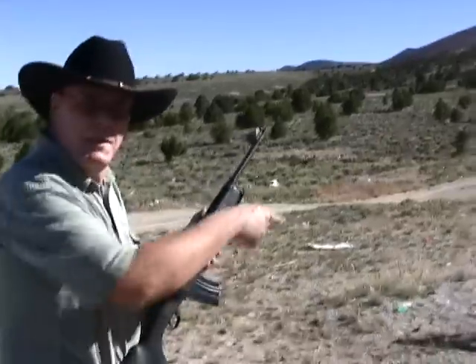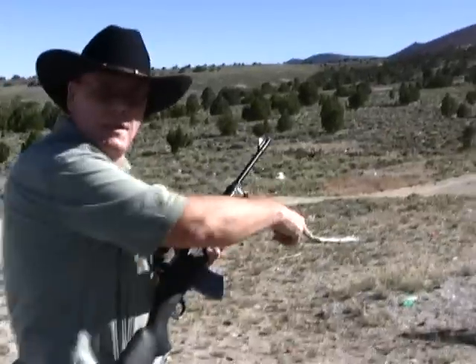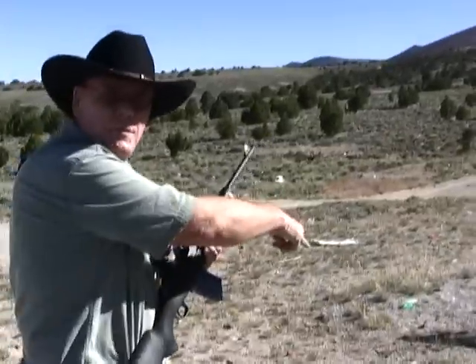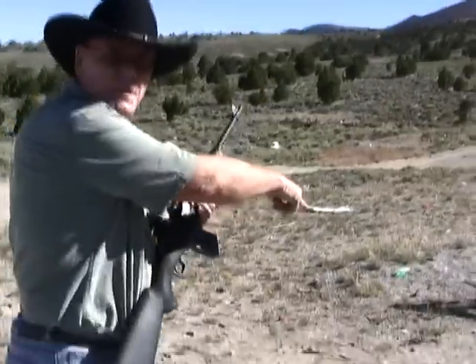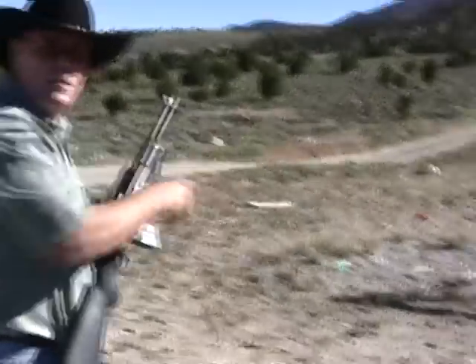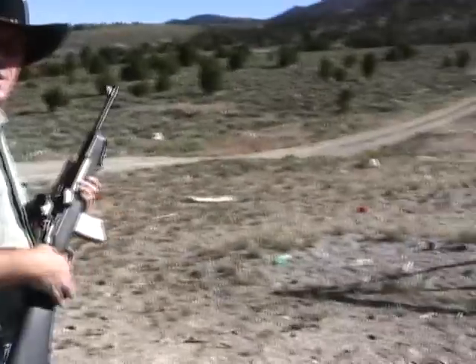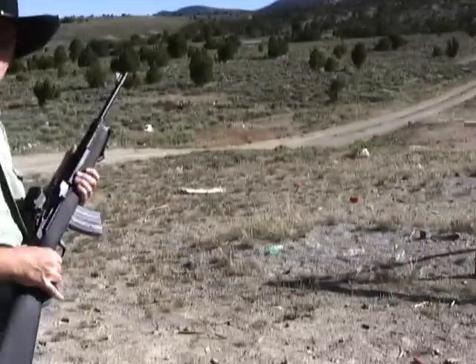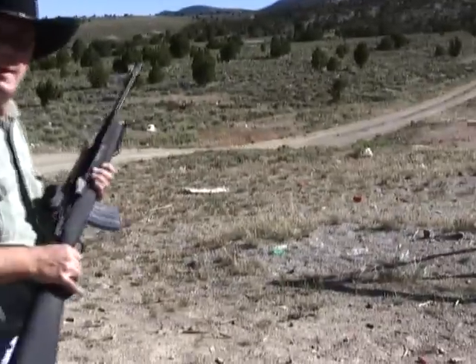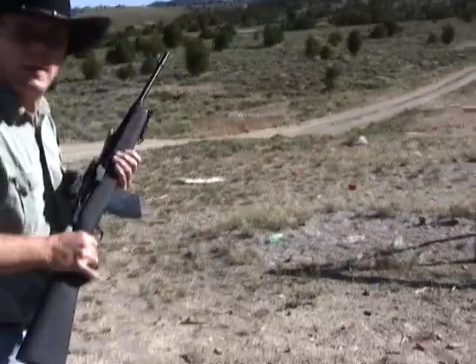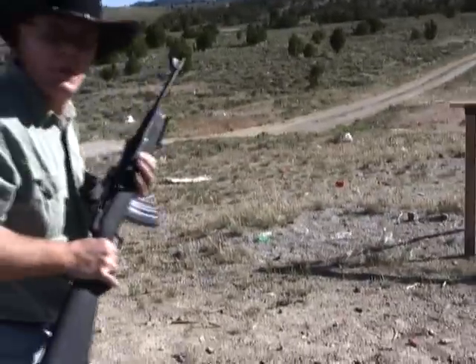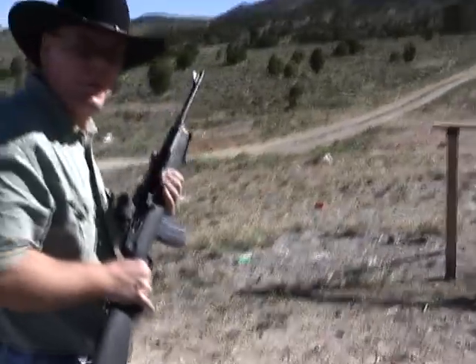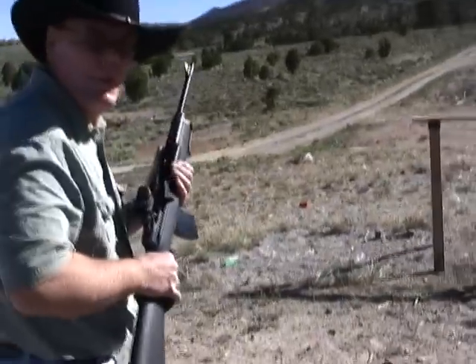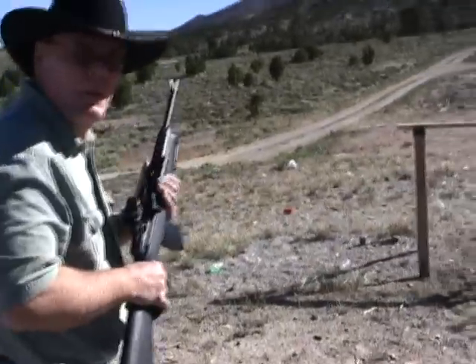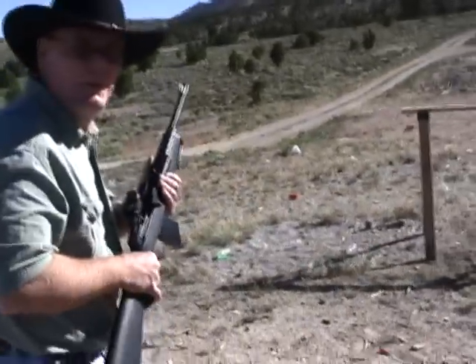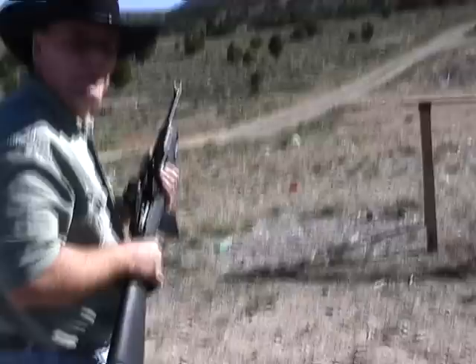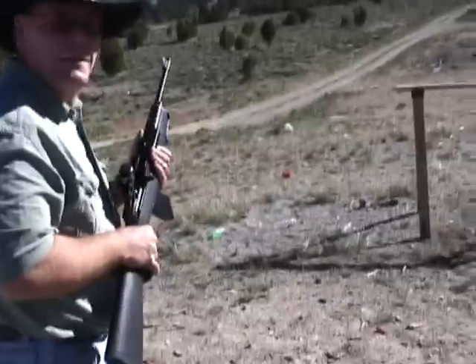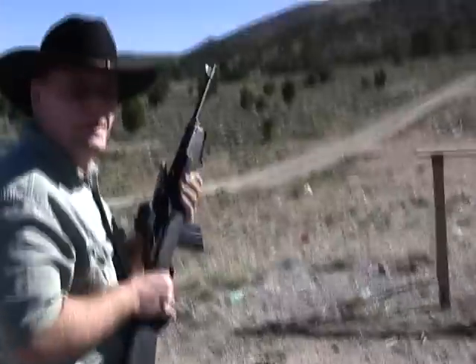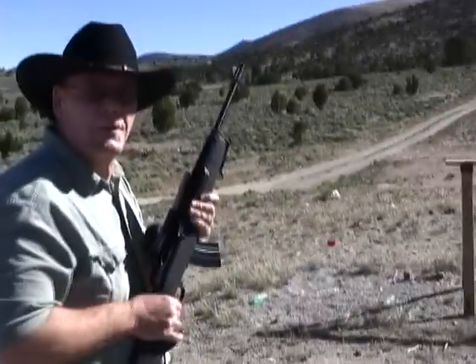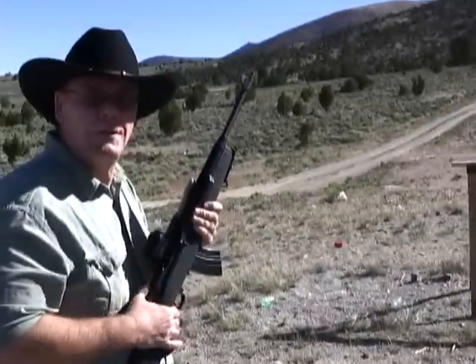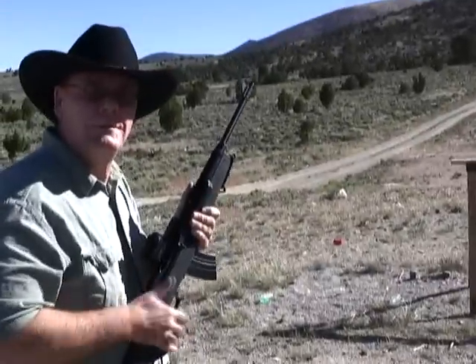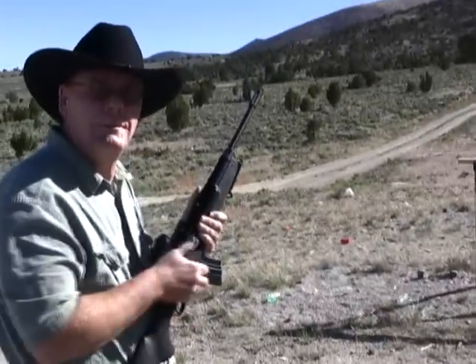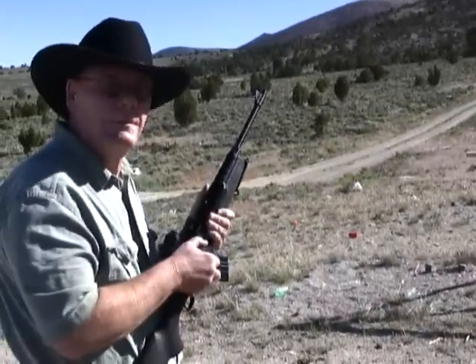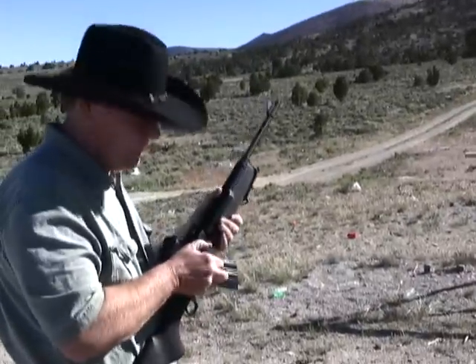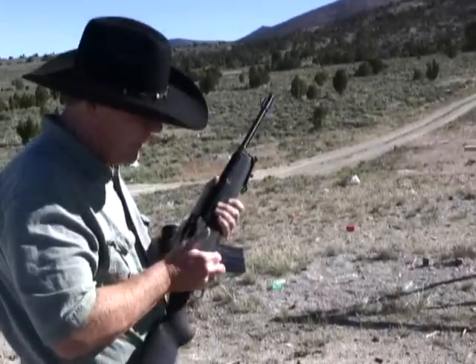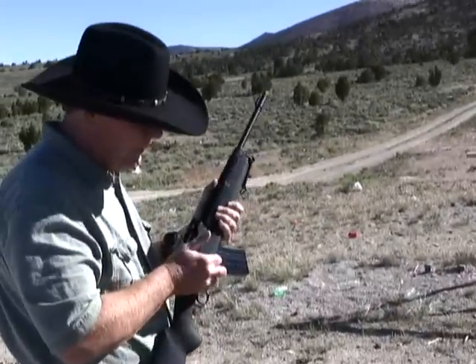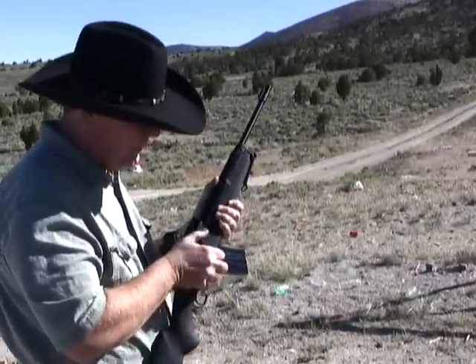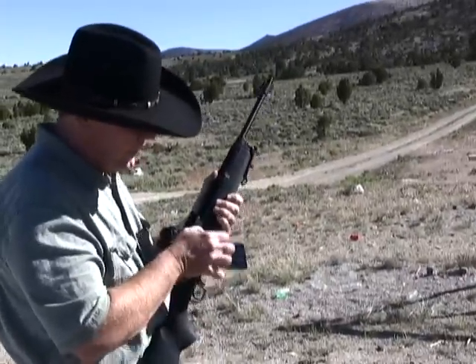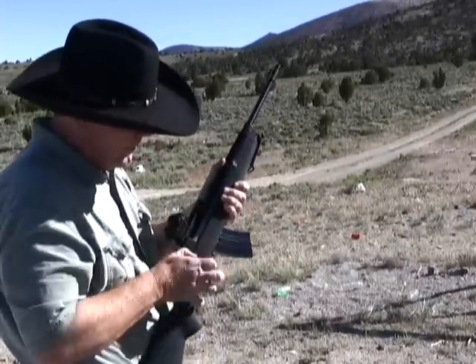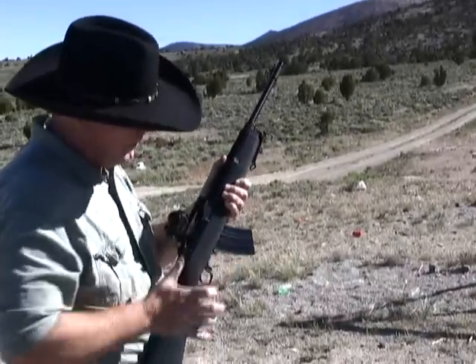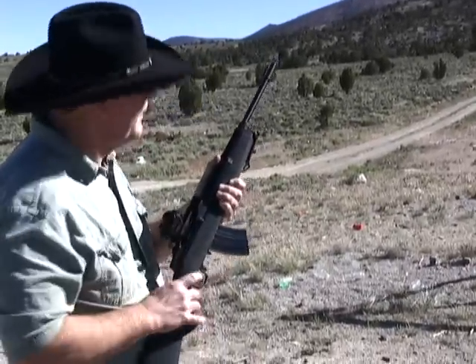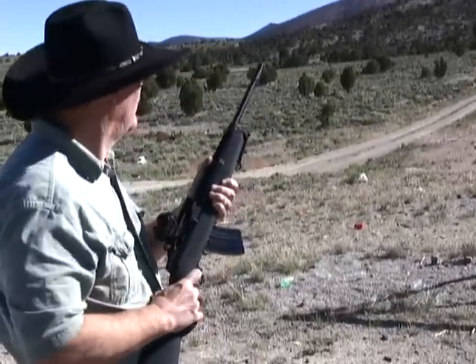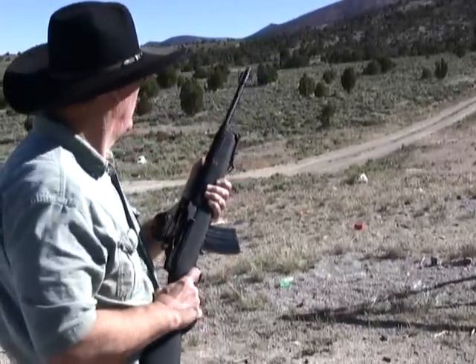Can you see the bottles down there that I'm going to shoot? Oh, absolutely. Here we go. Mini 30.